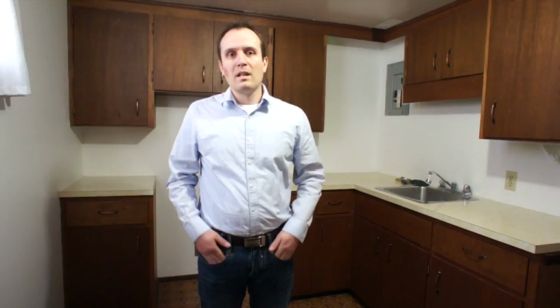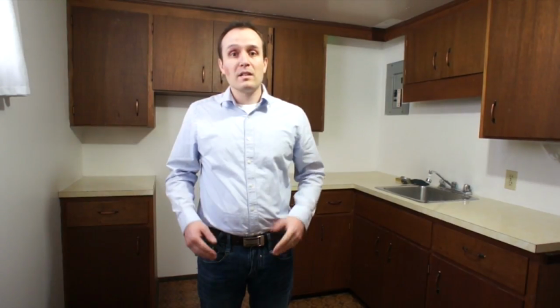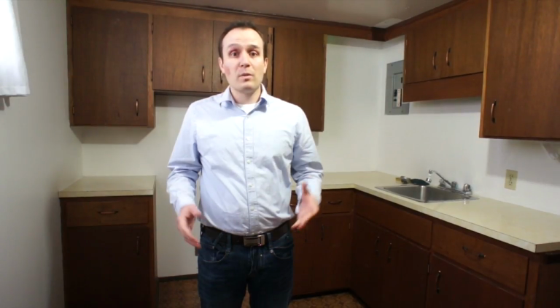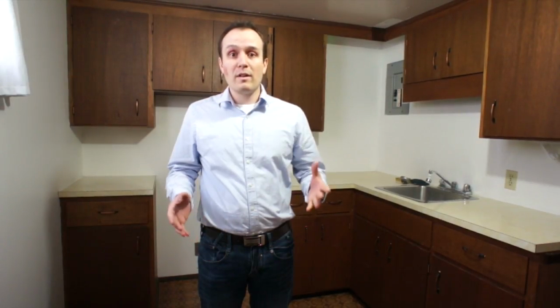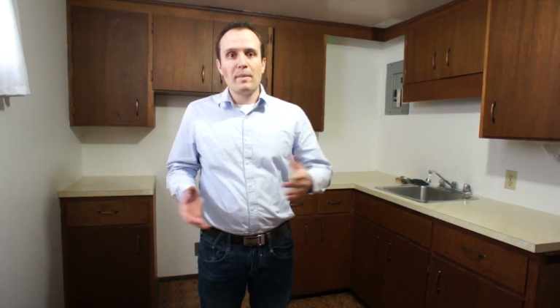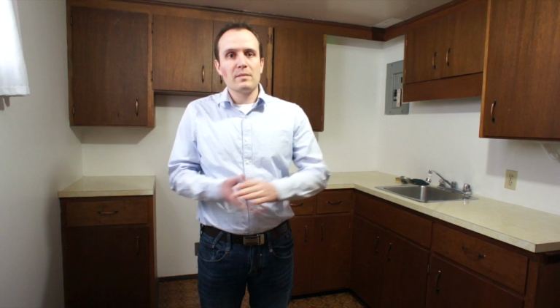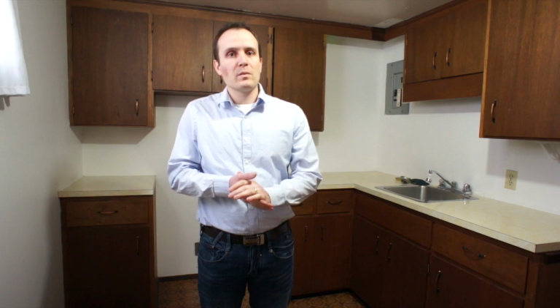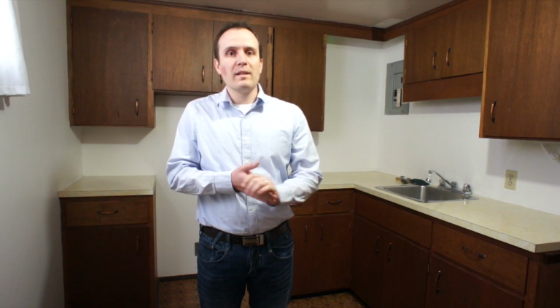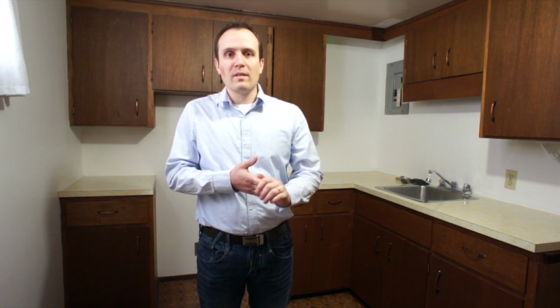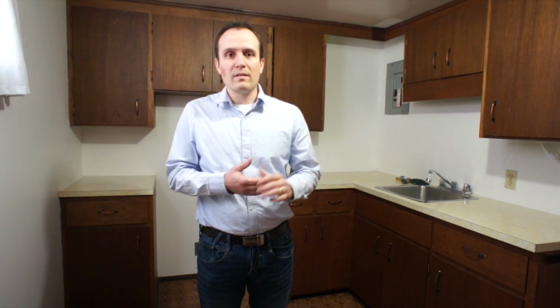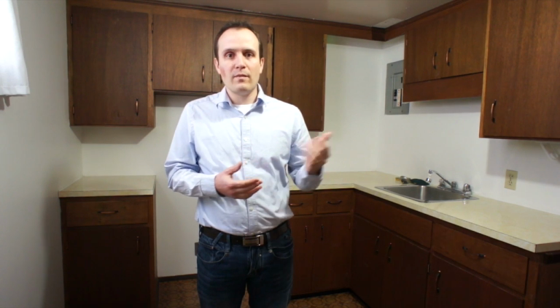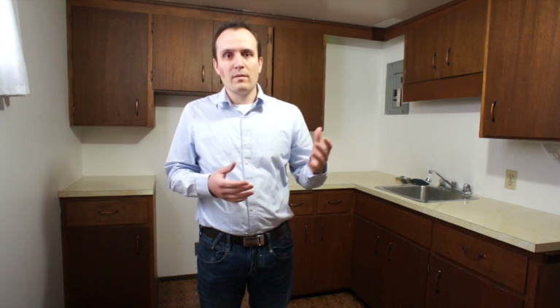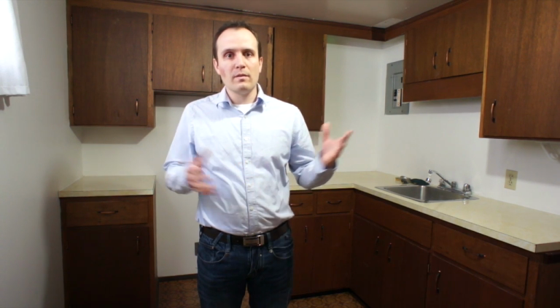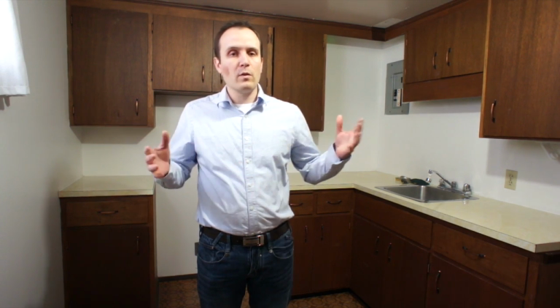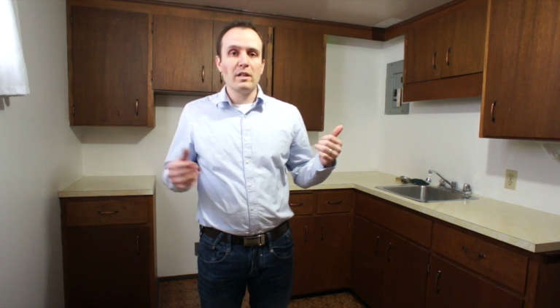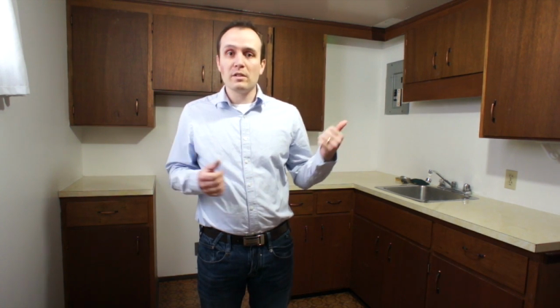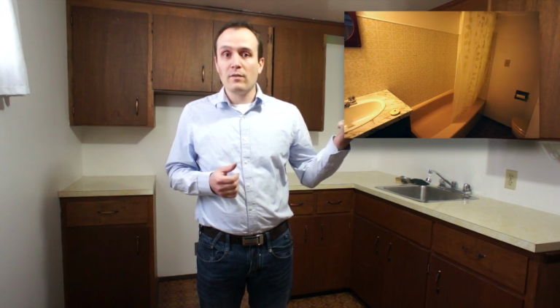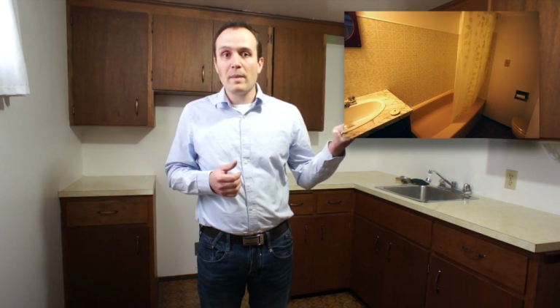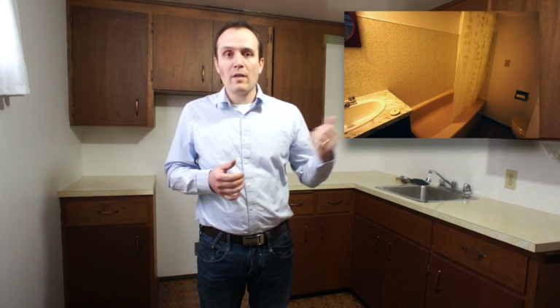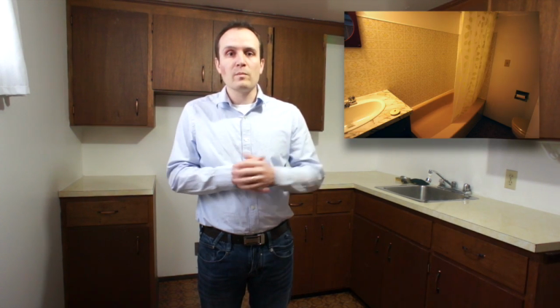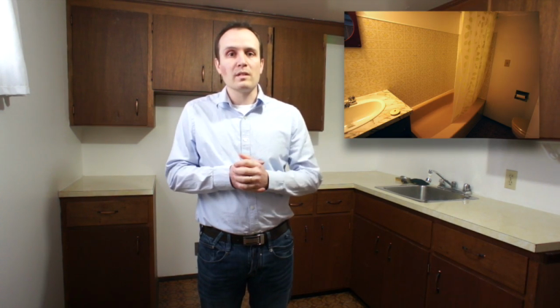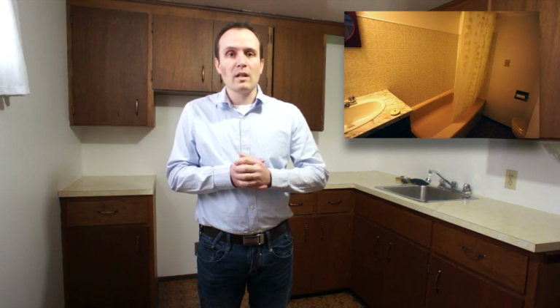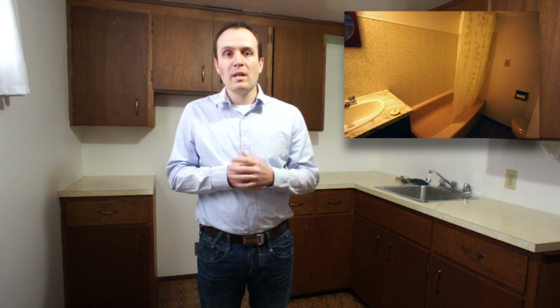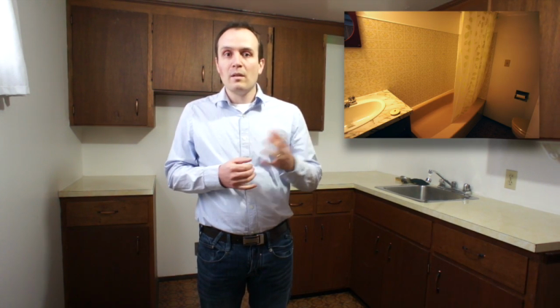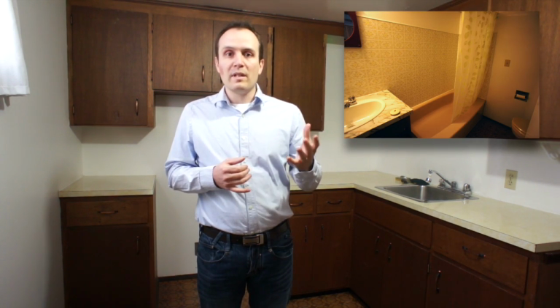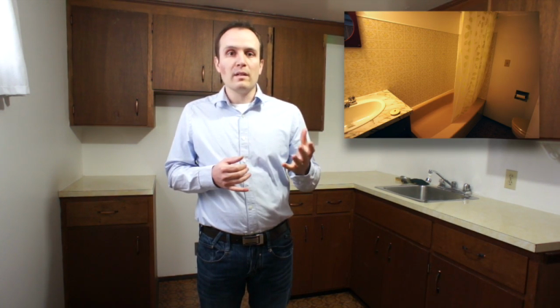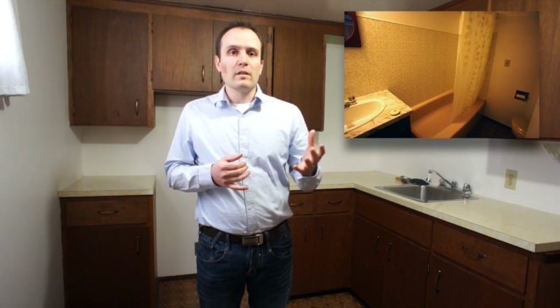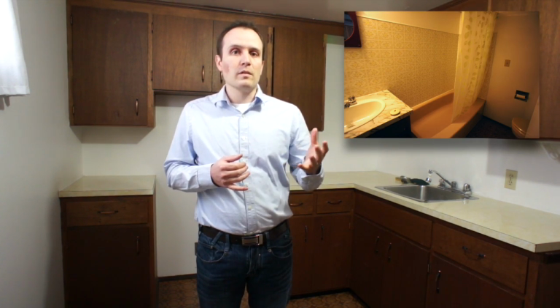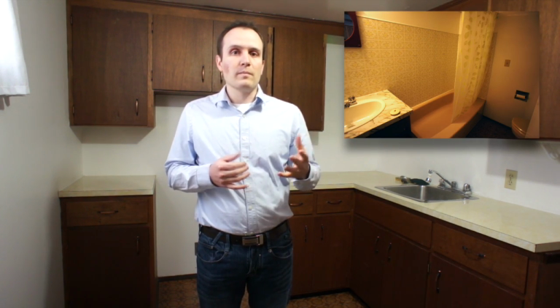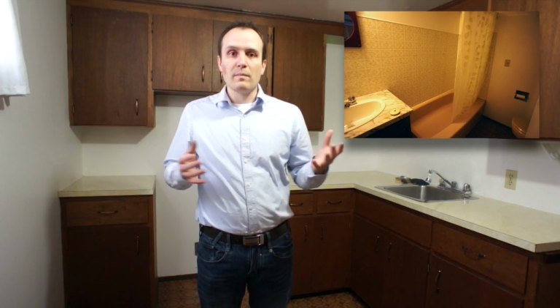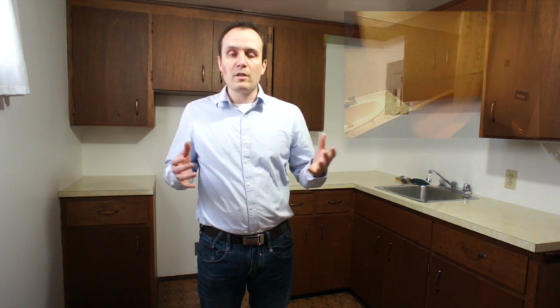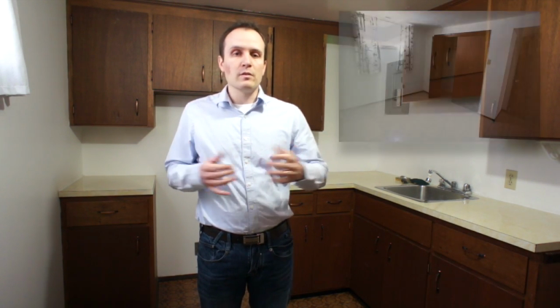This is a pretty great basement suite. We've got a full kitchen, a full bathroom with a tub, a big living room, and a bedroom.